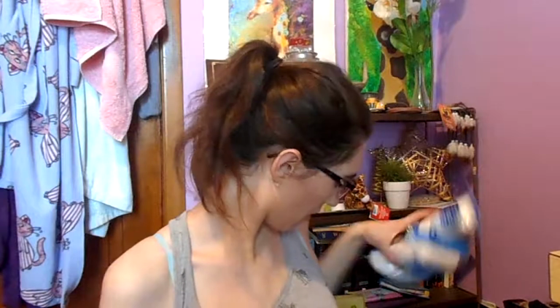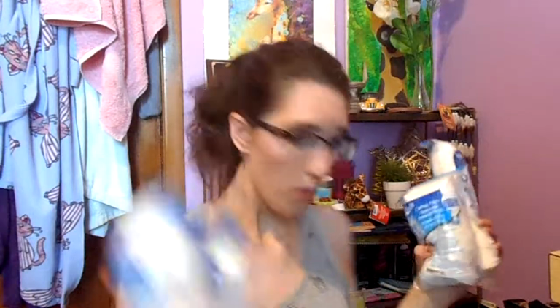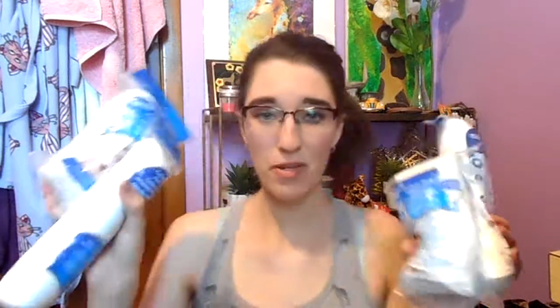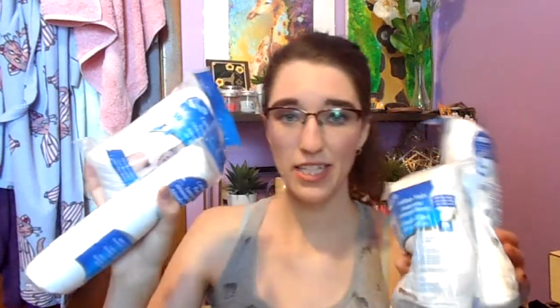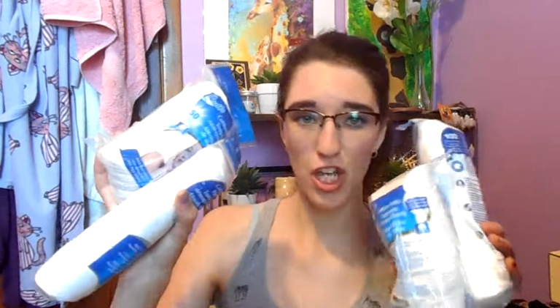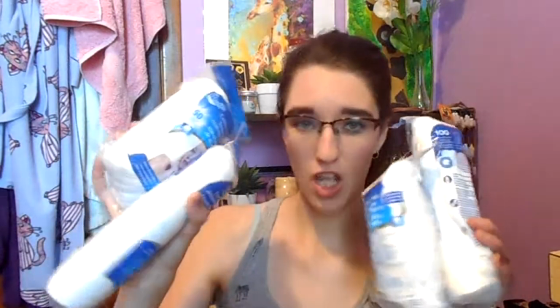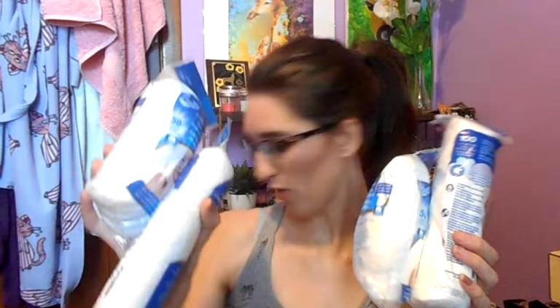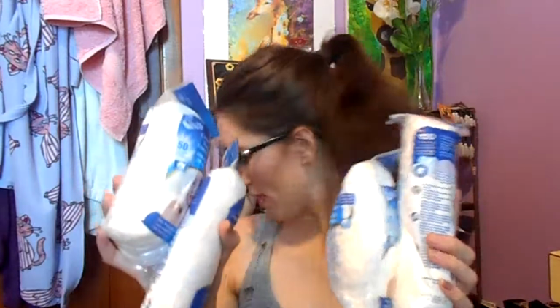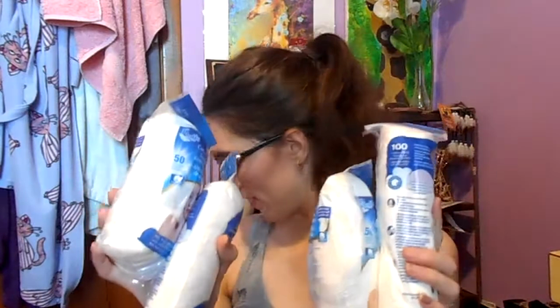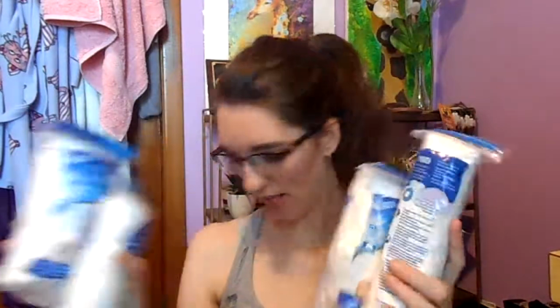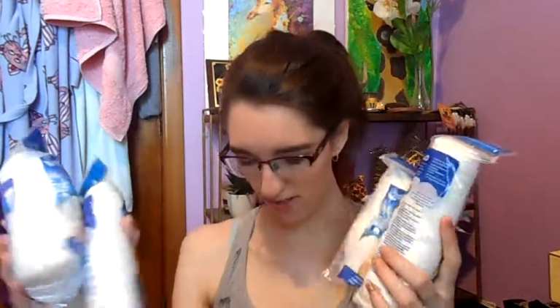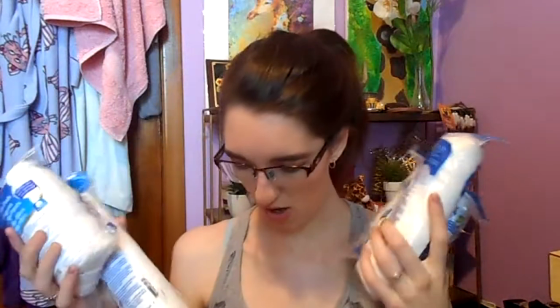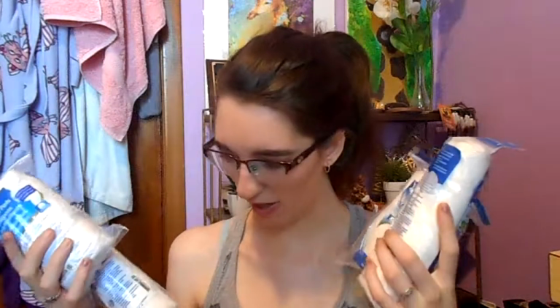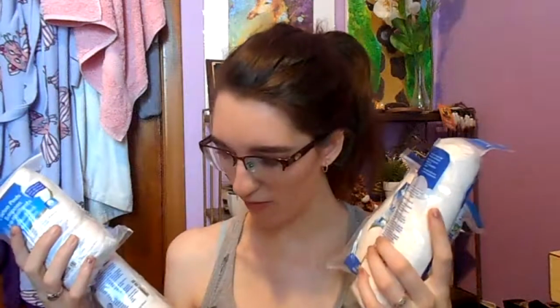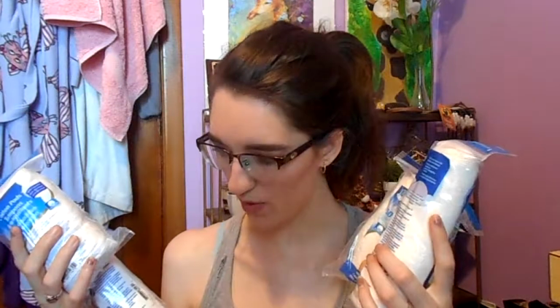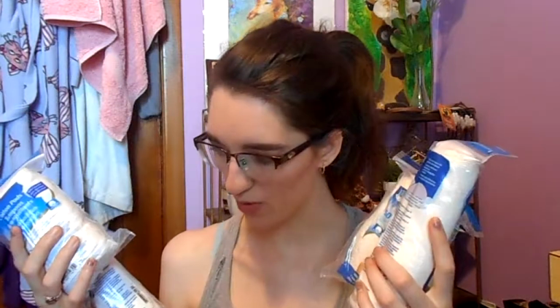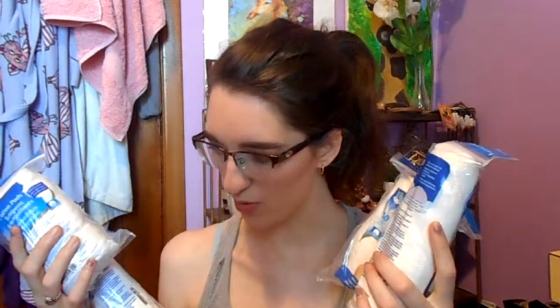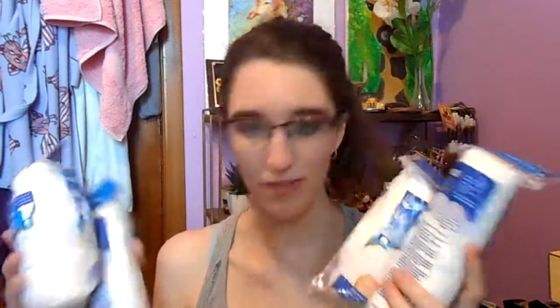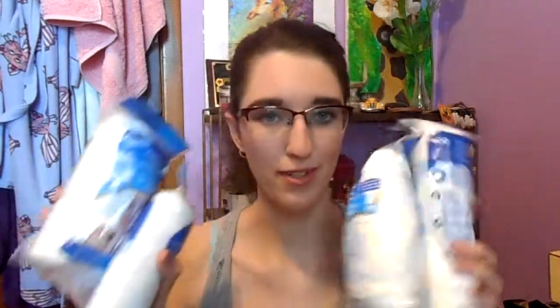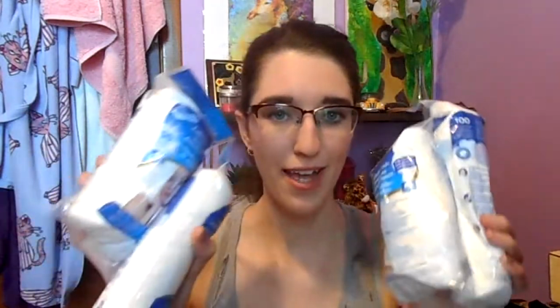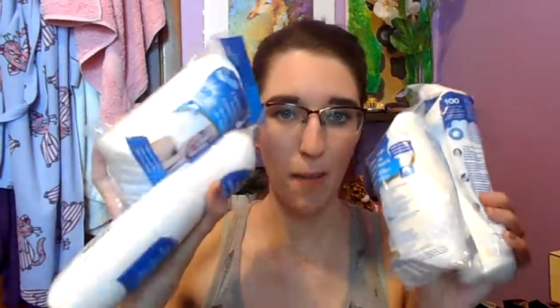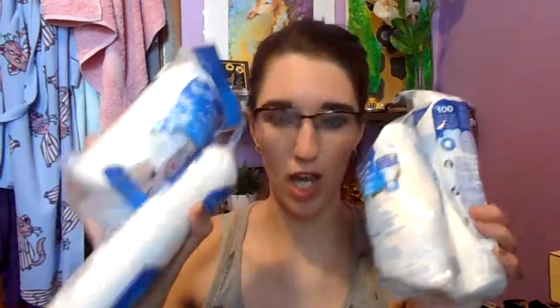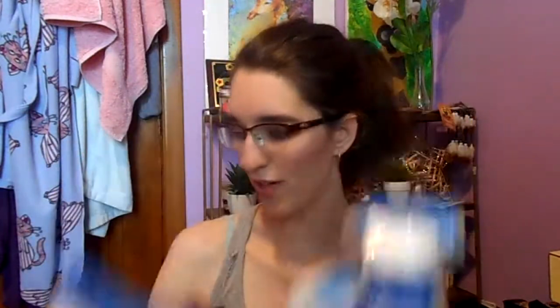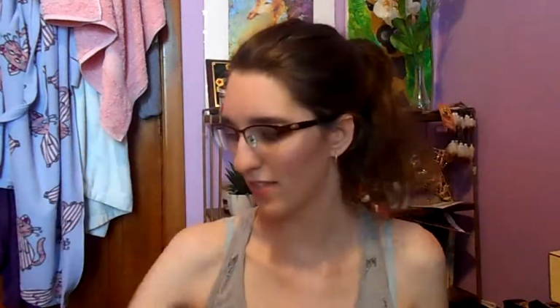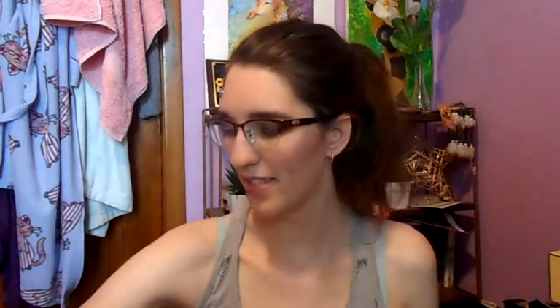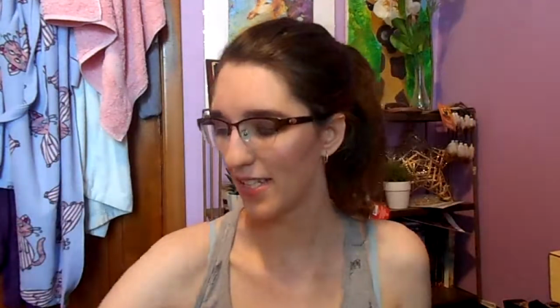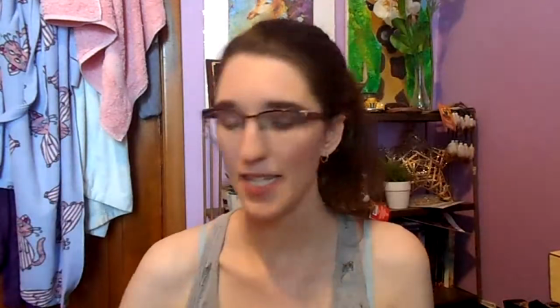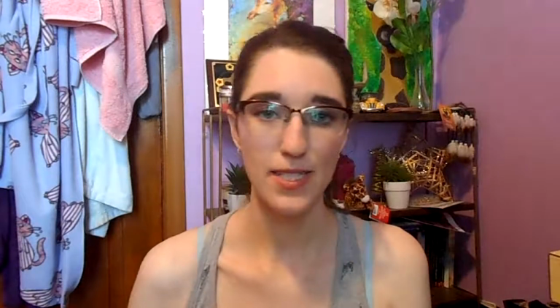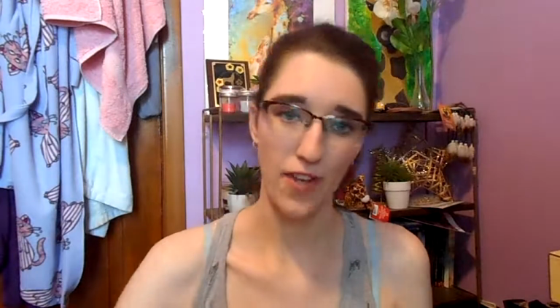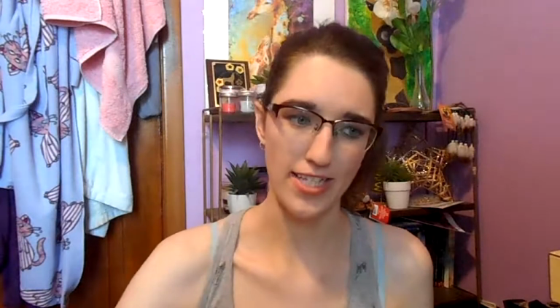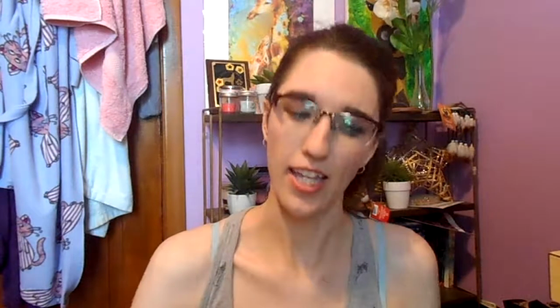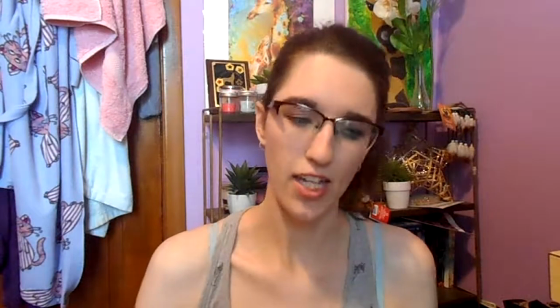From the Dollar Store, I basically just got cotton rounds. That's all I got — cotton rounds. Very exciting, I know.